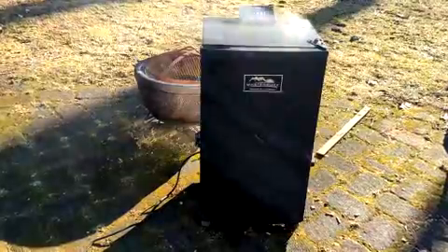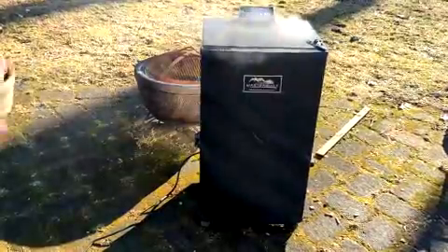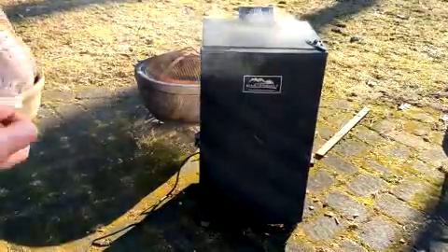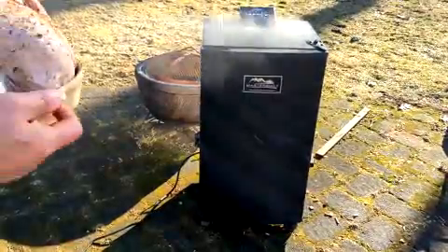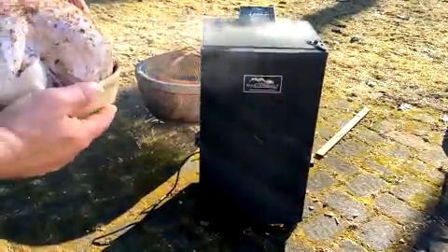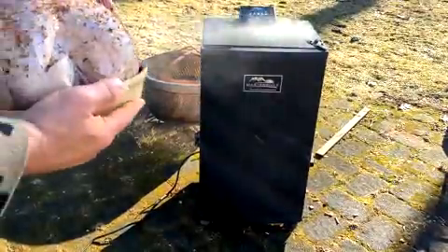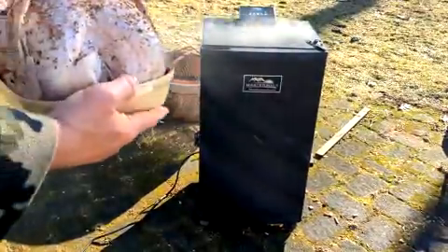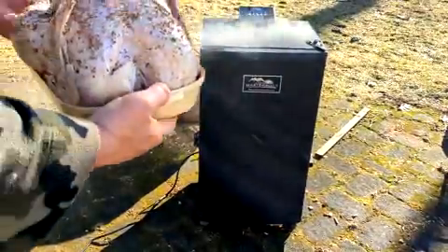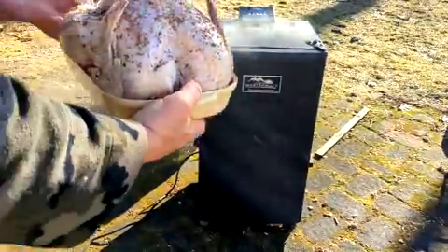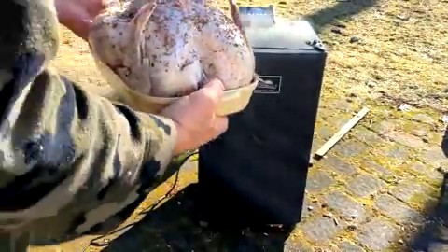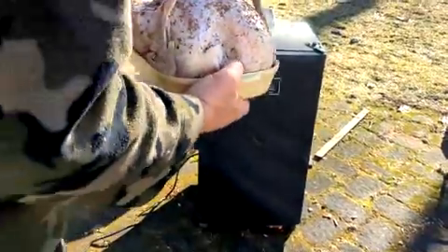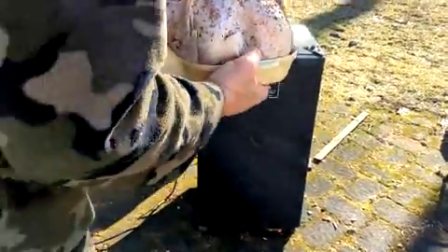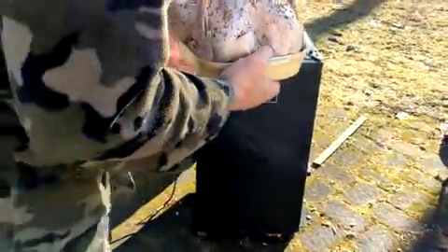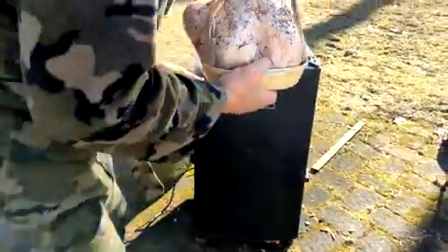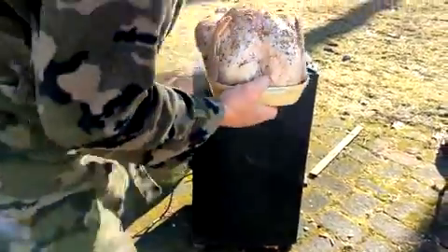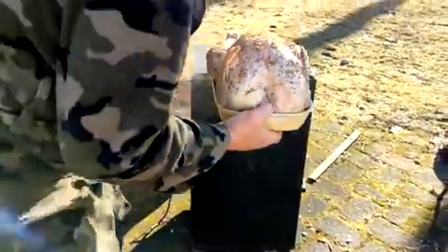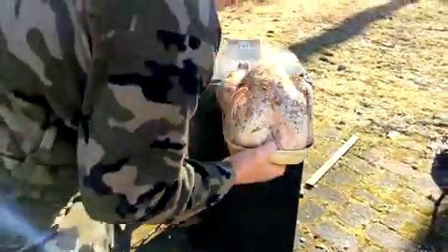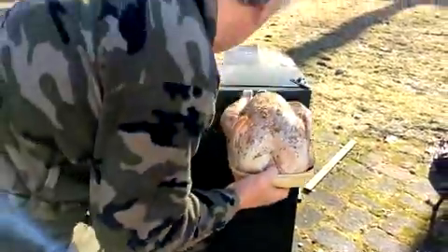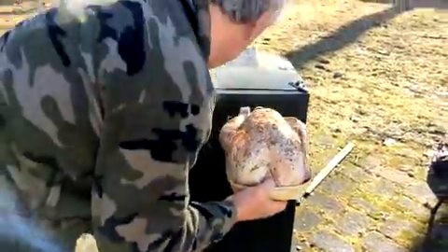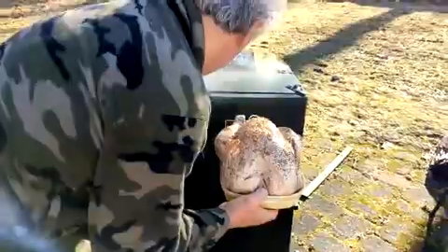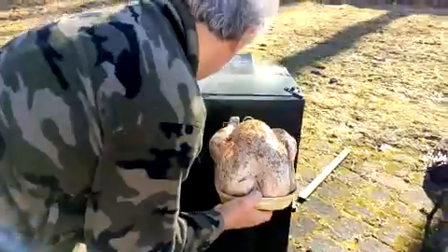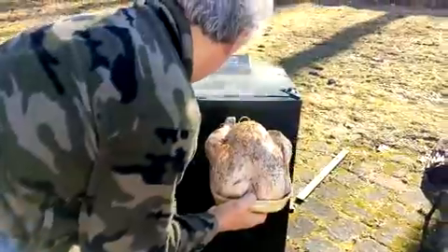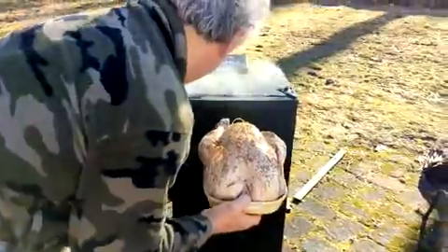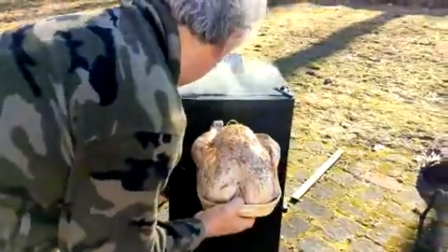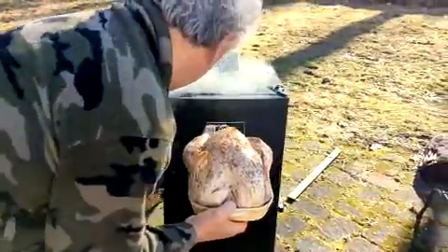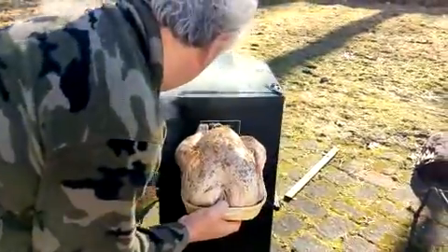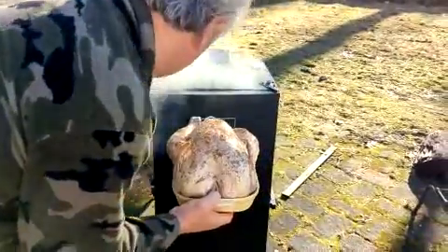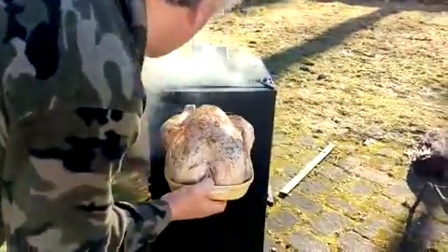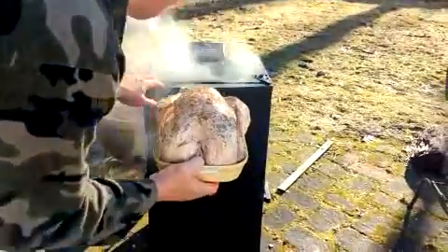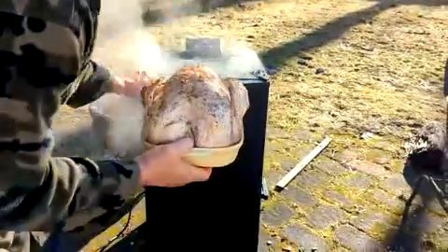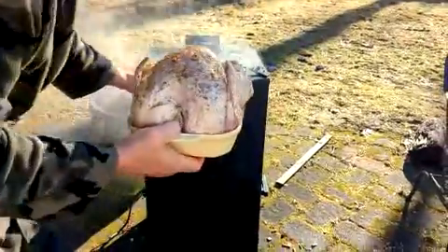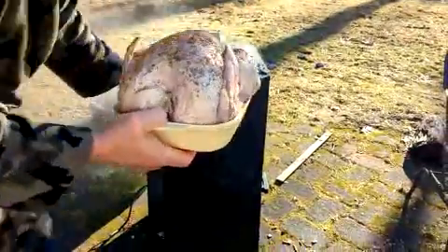Now we're going to put the bird in the smoker. It's up to 225 degrees. There you go — in he goes.